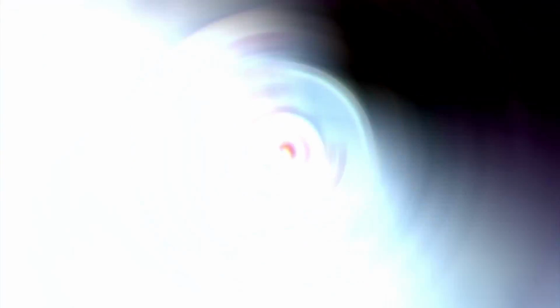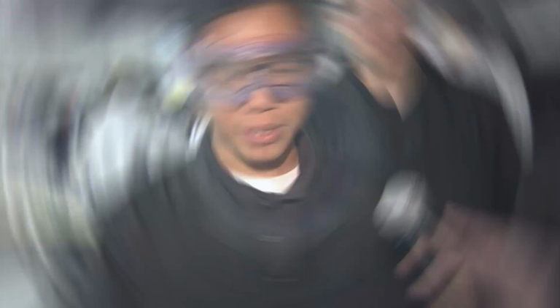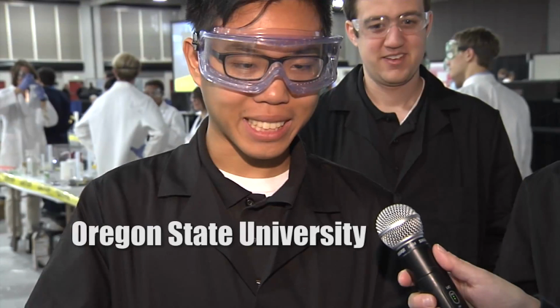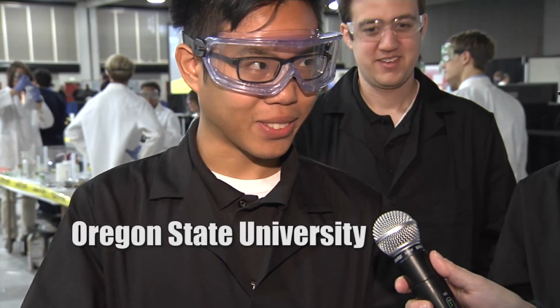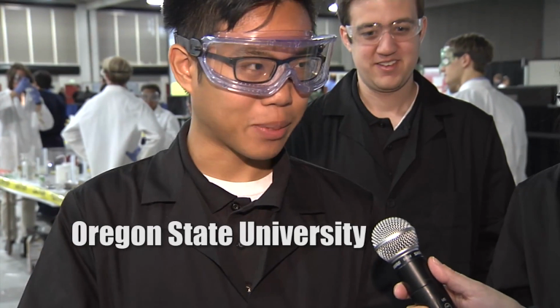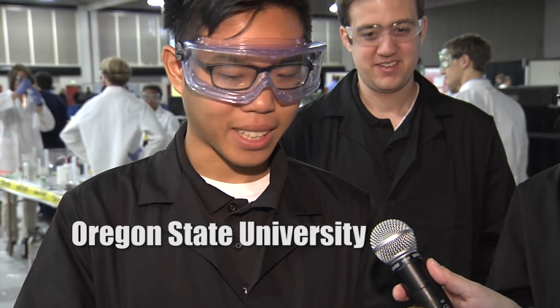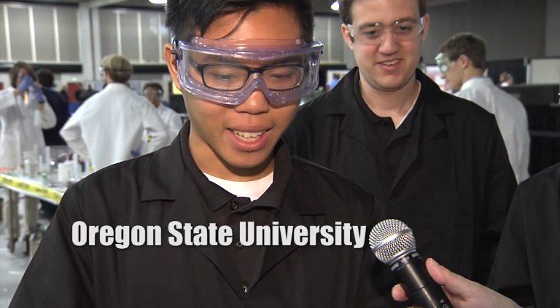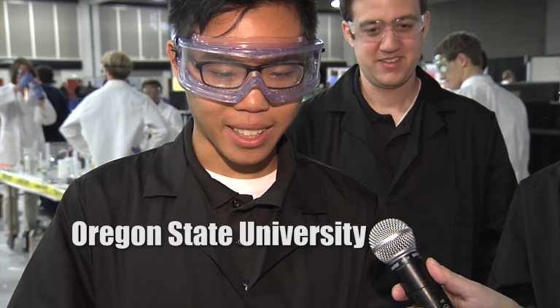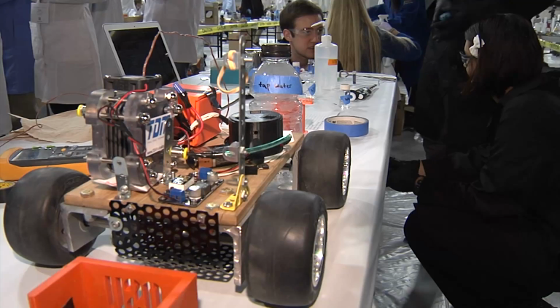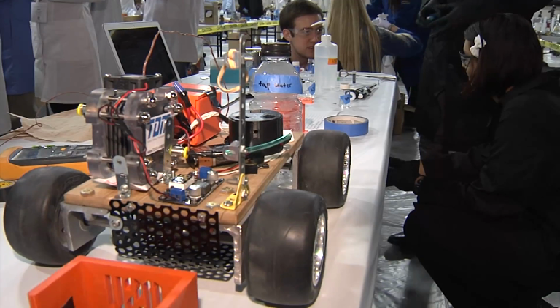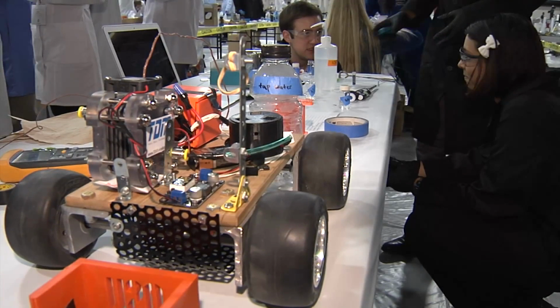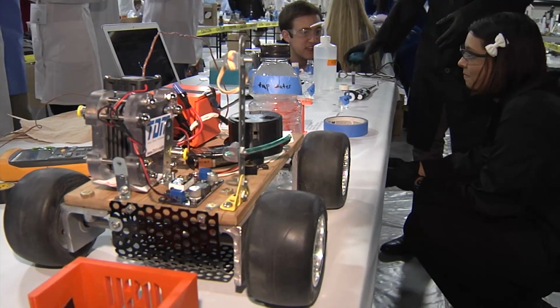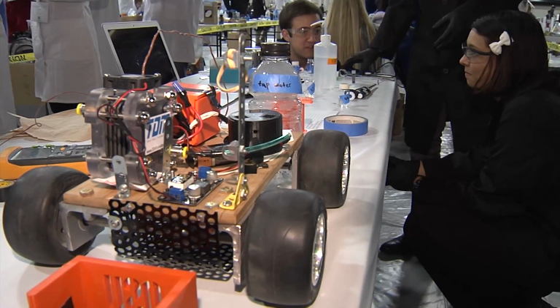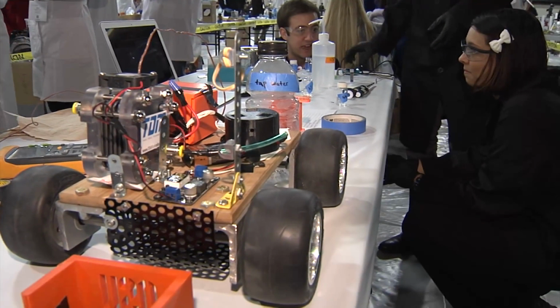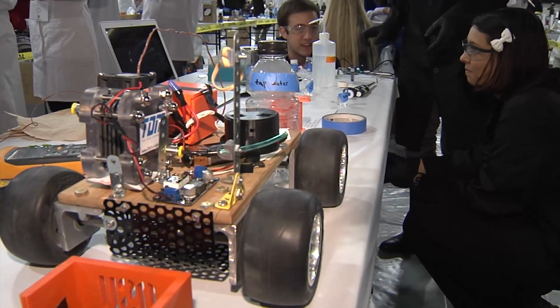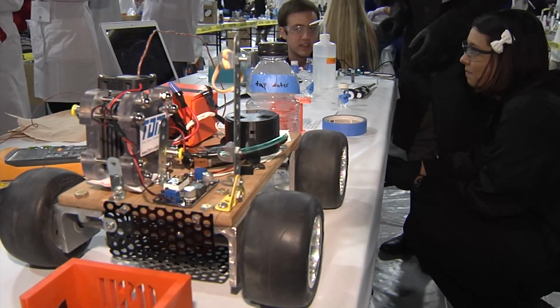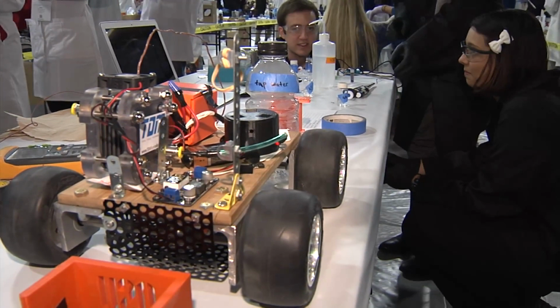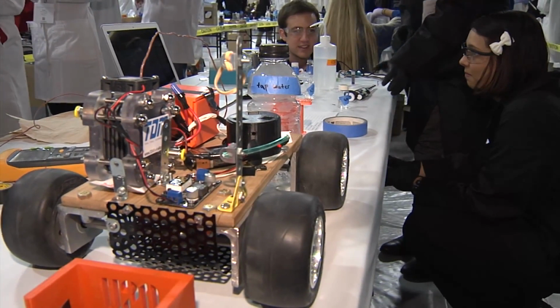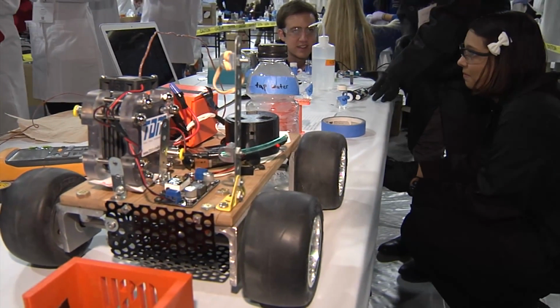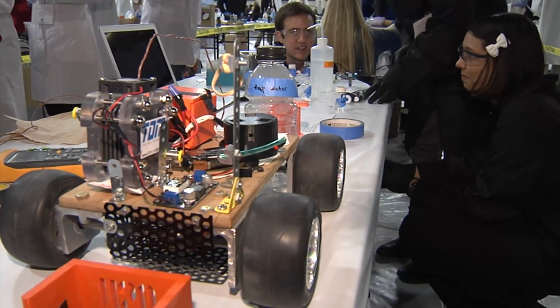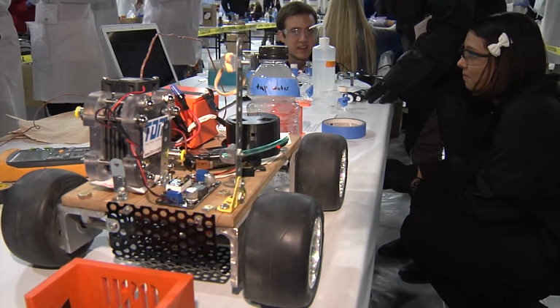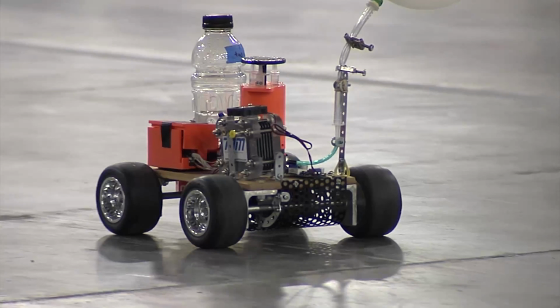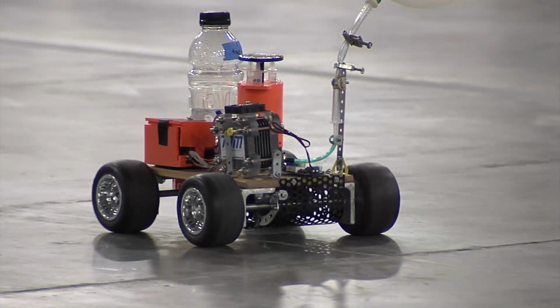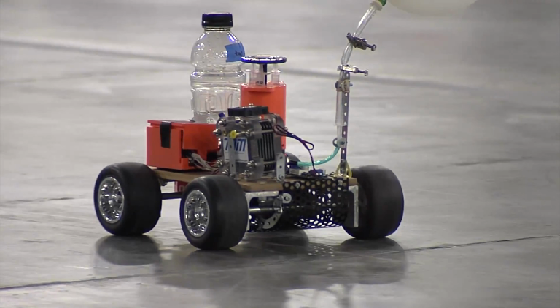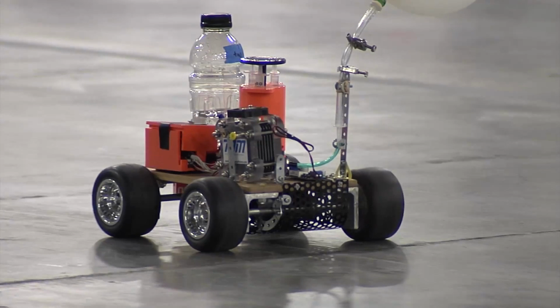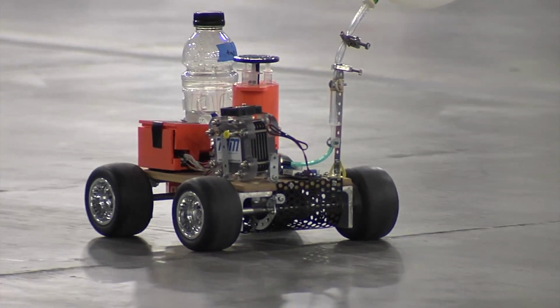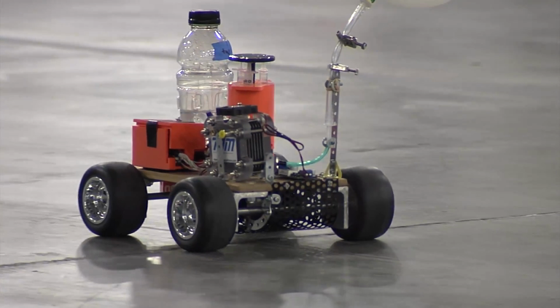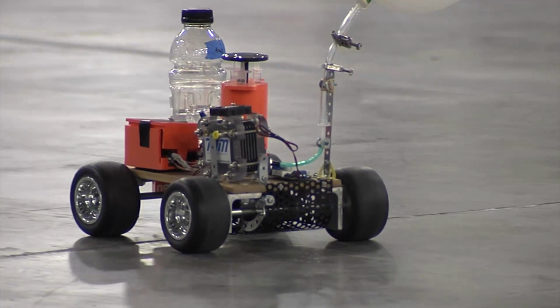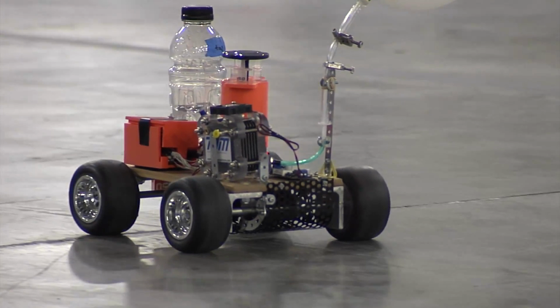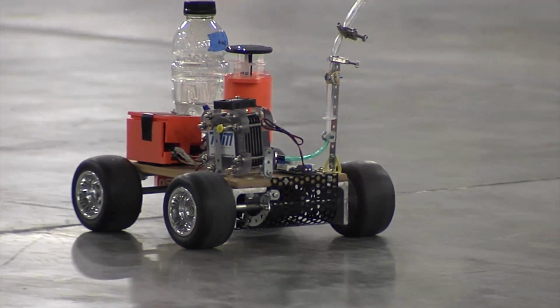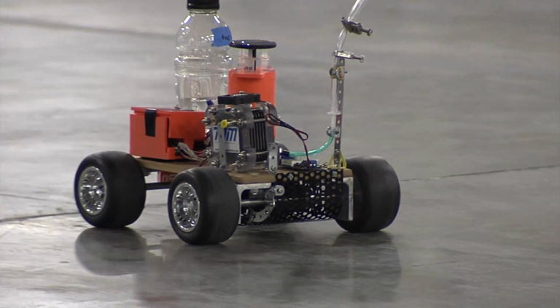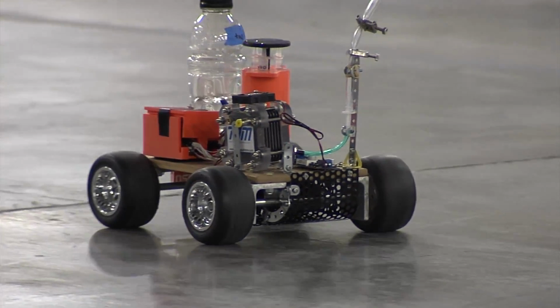We did 3D printing and we used SOLIDWORKS to model parts, and we also 3D printed a circuit box.